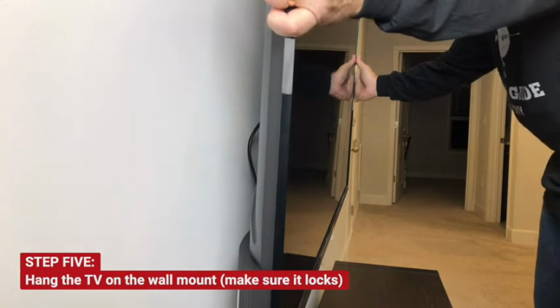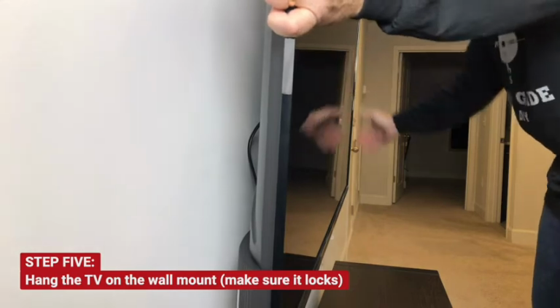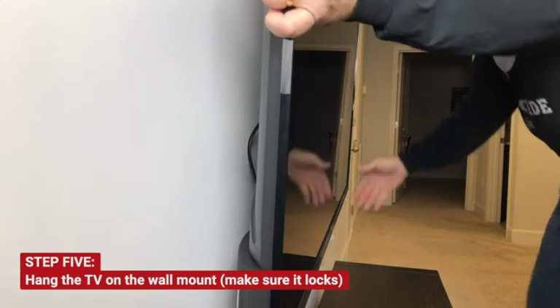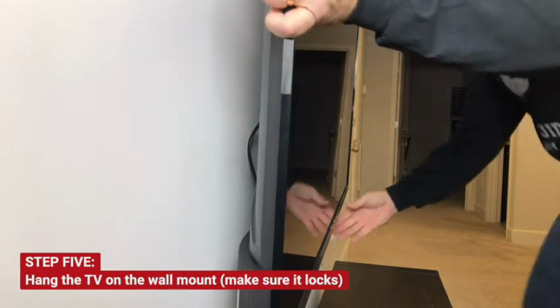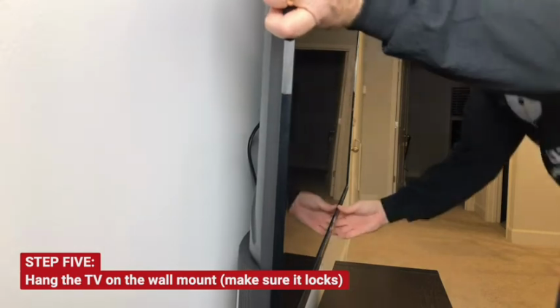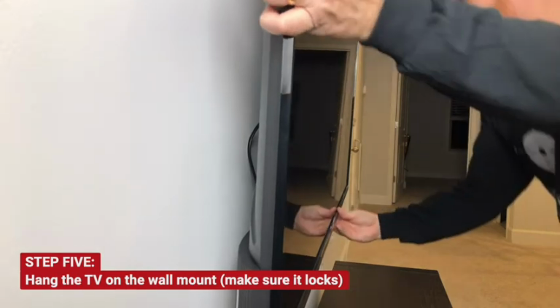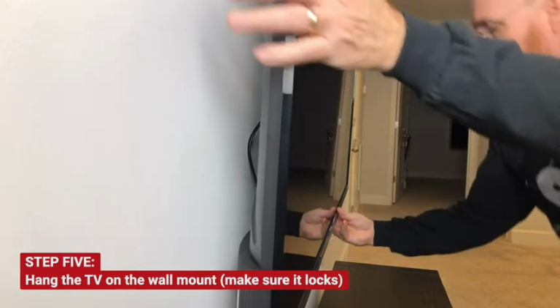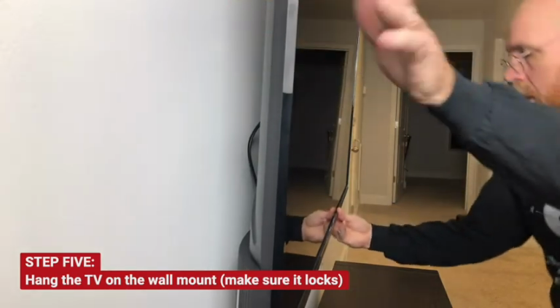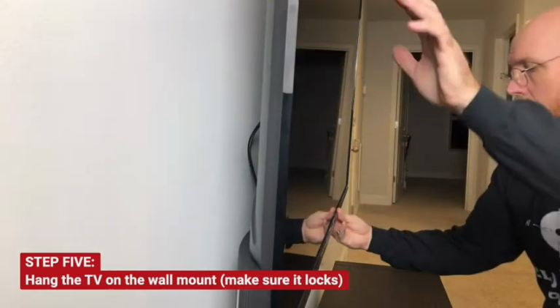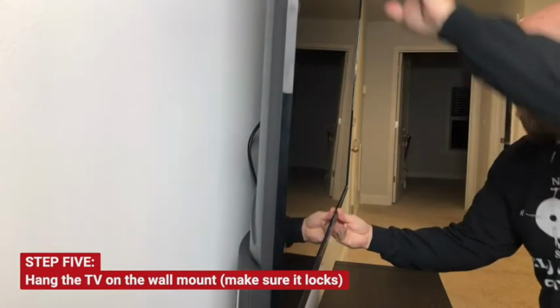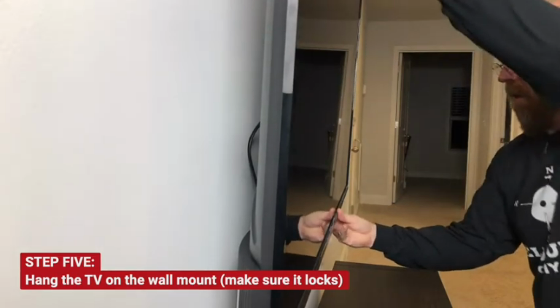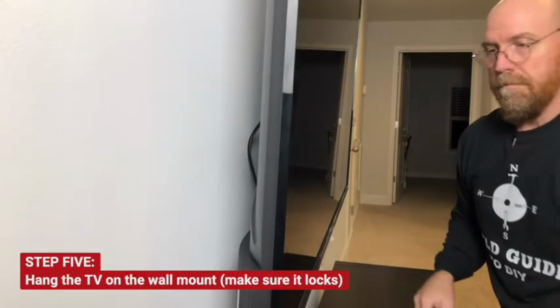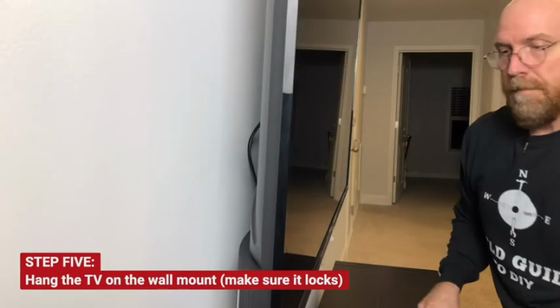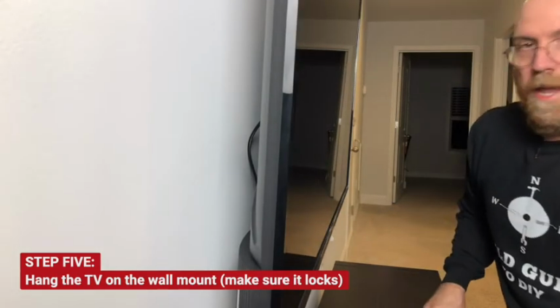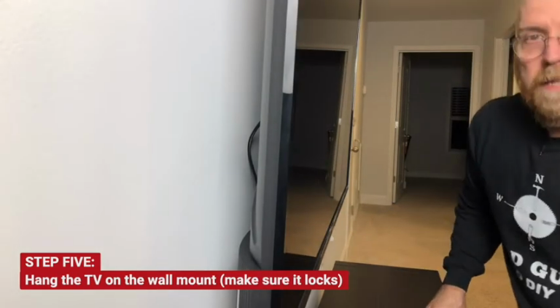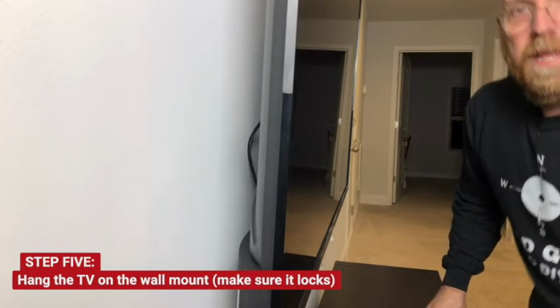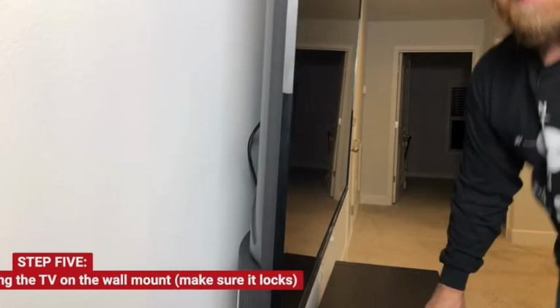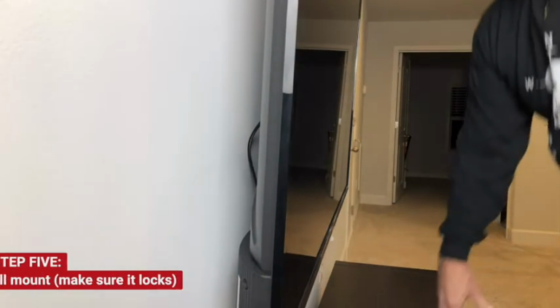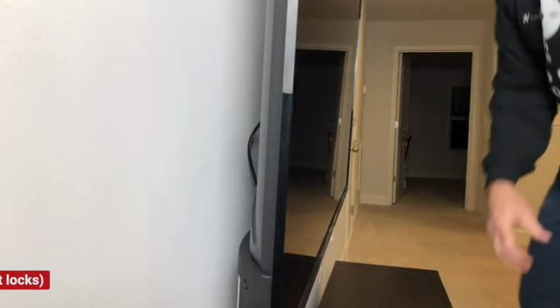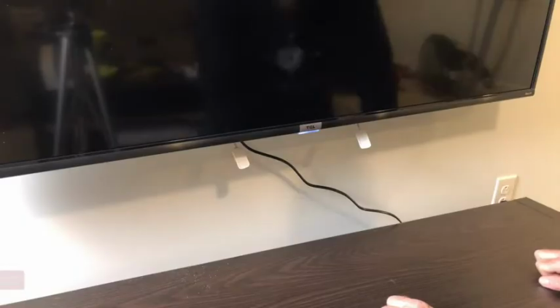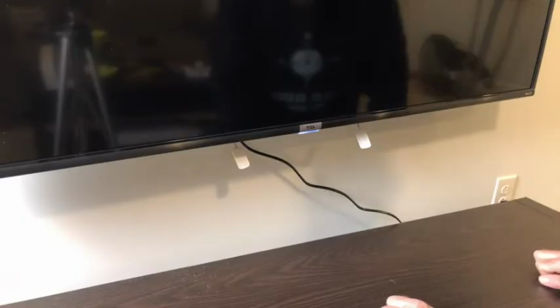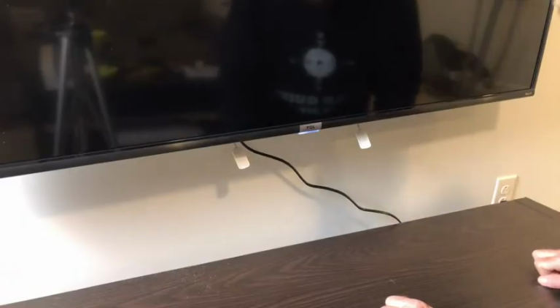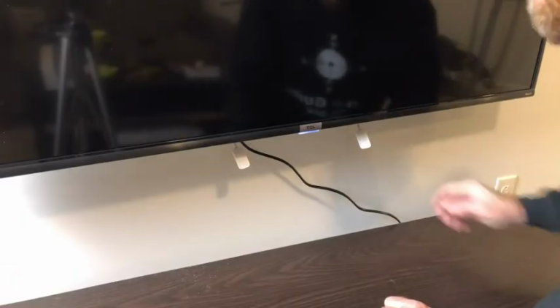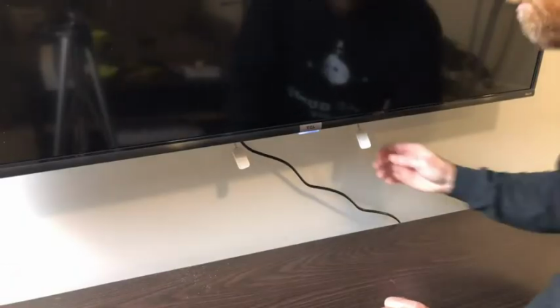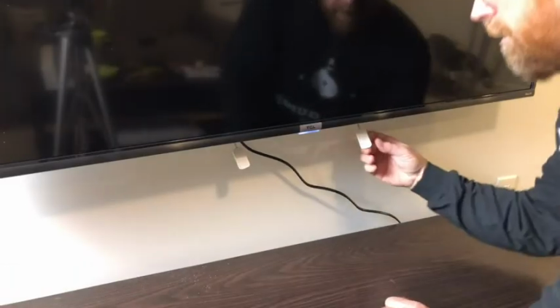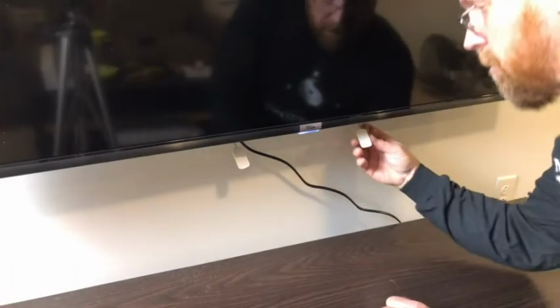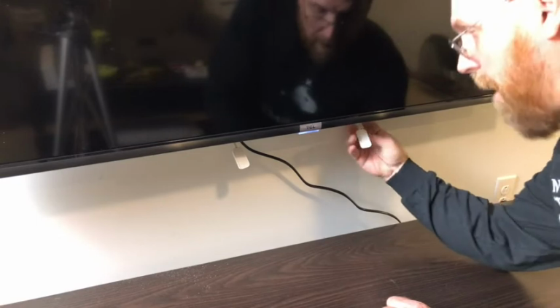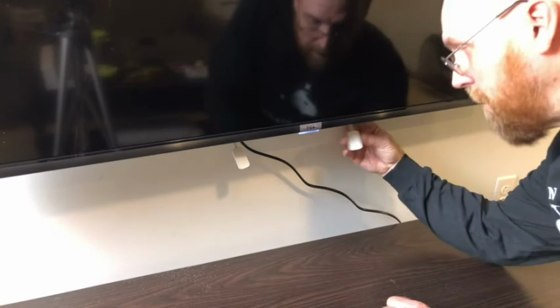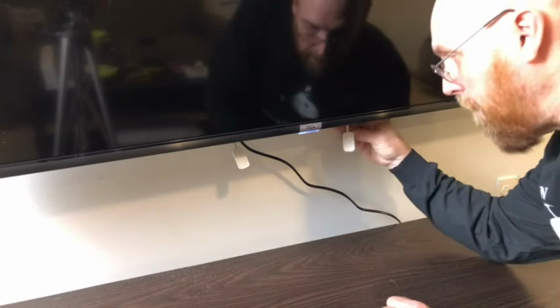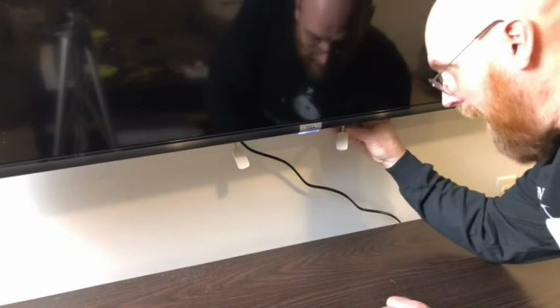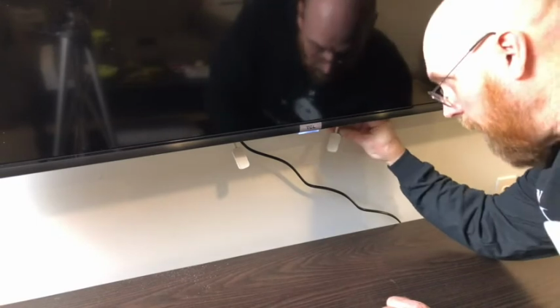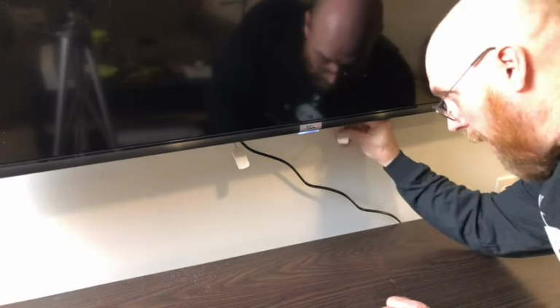Make sure it clicks and locks into place. And it's that easy. Then you can tuck the straps up and out of the way.